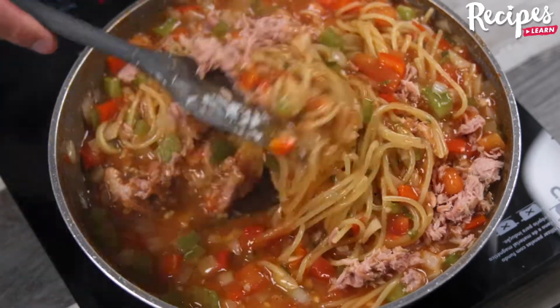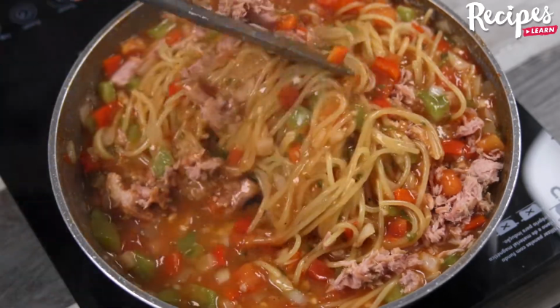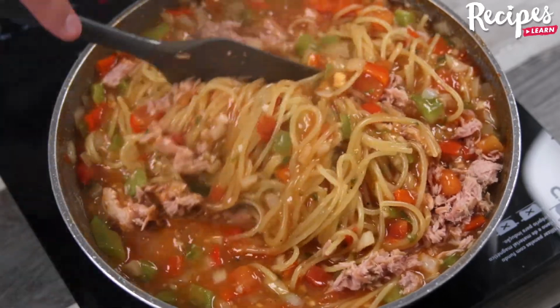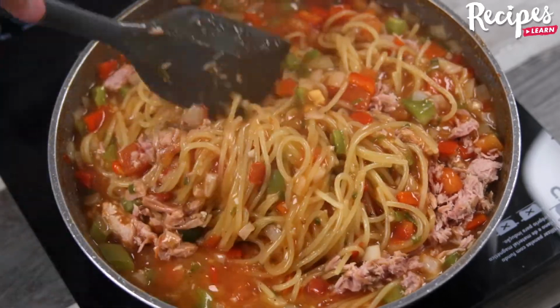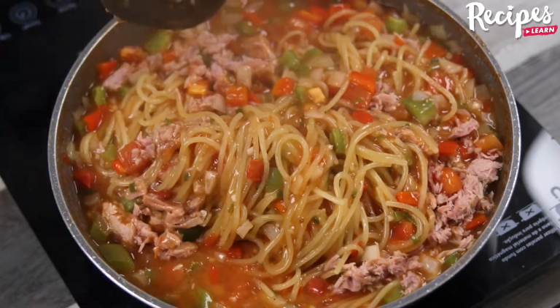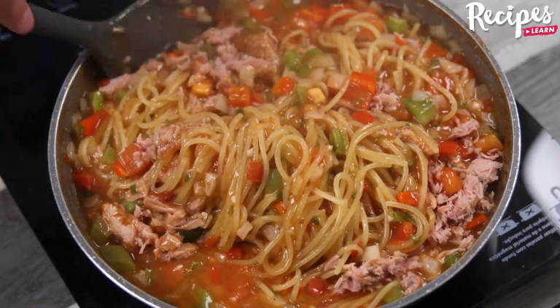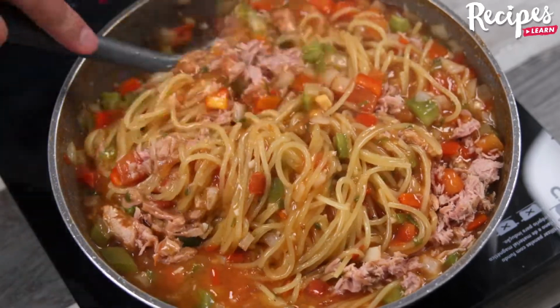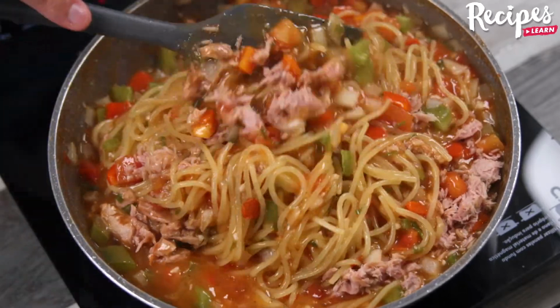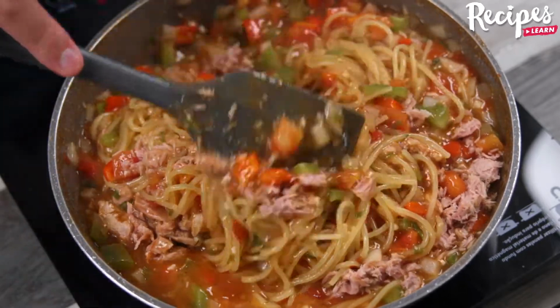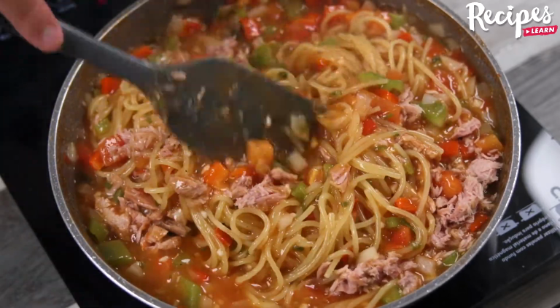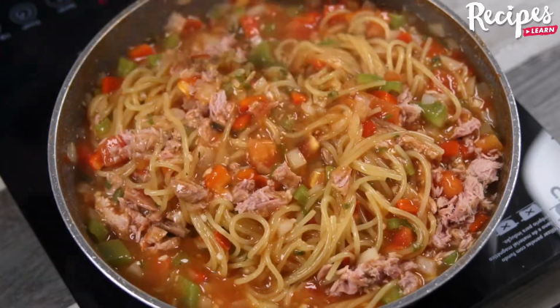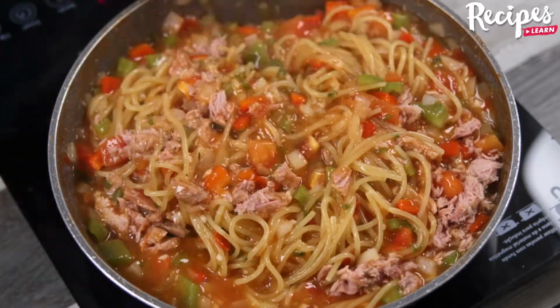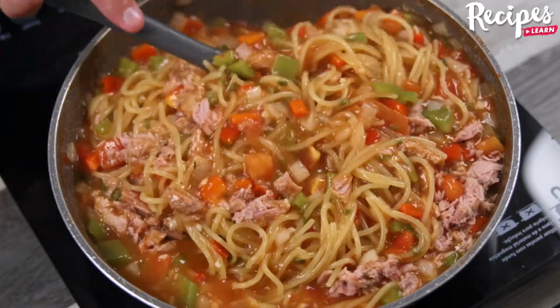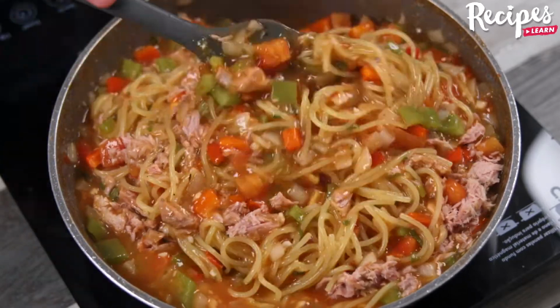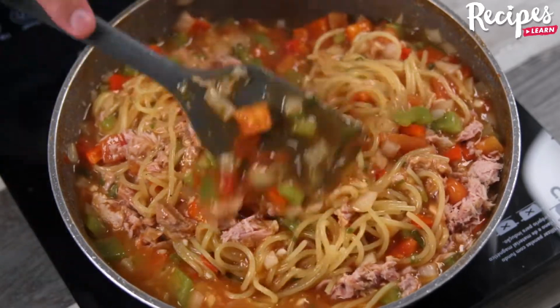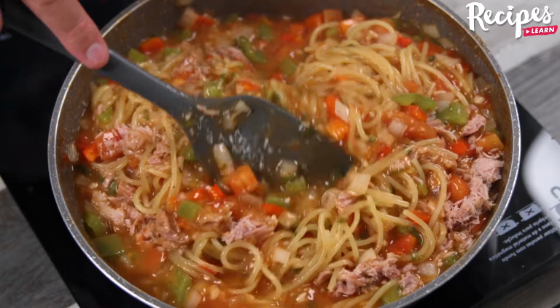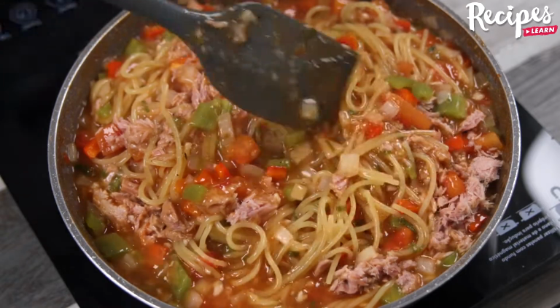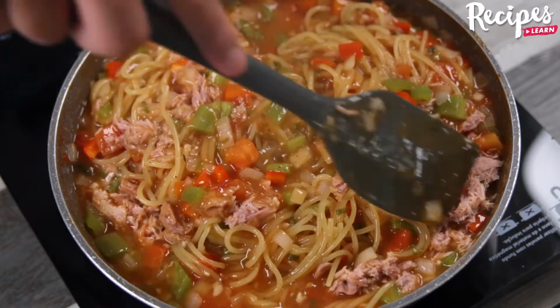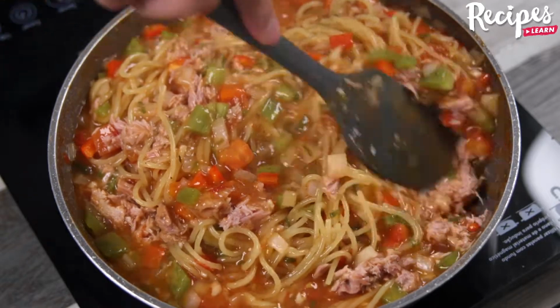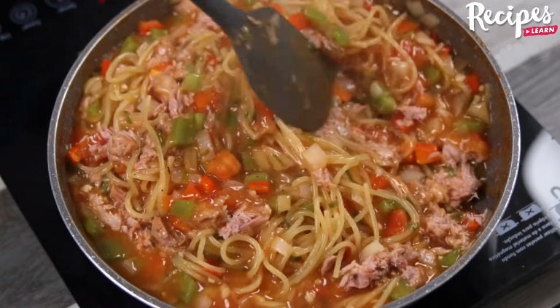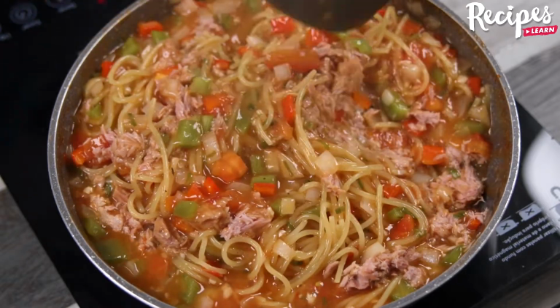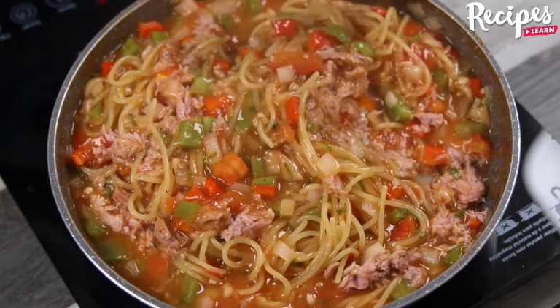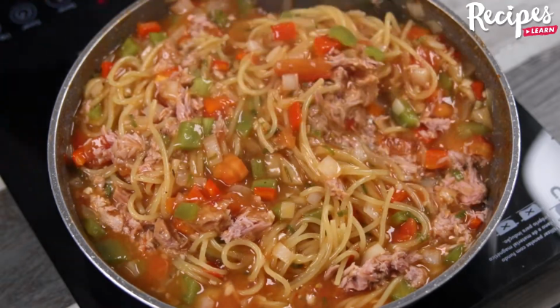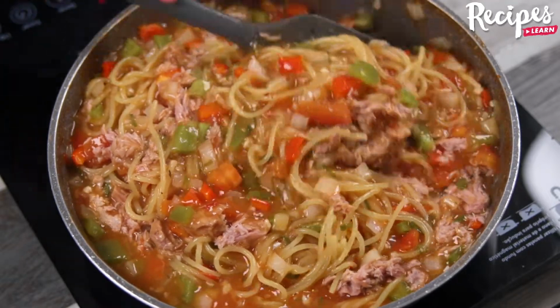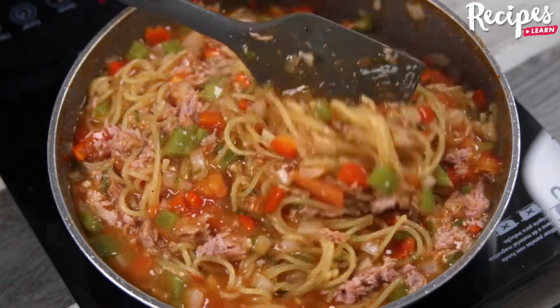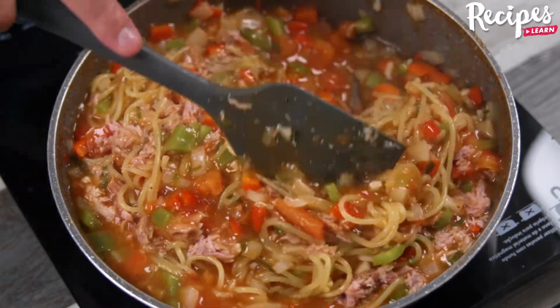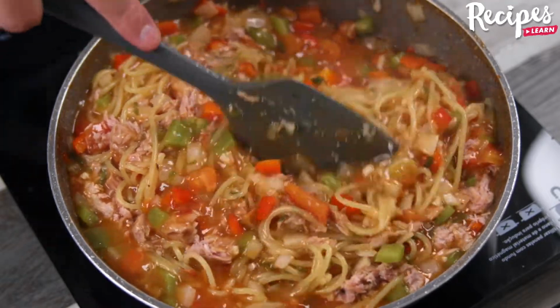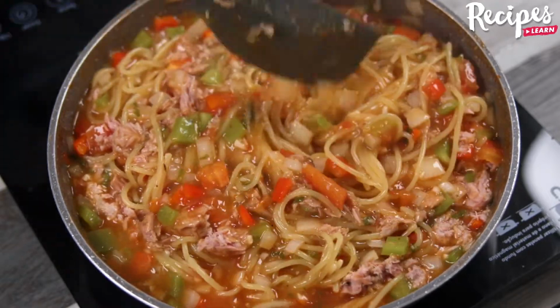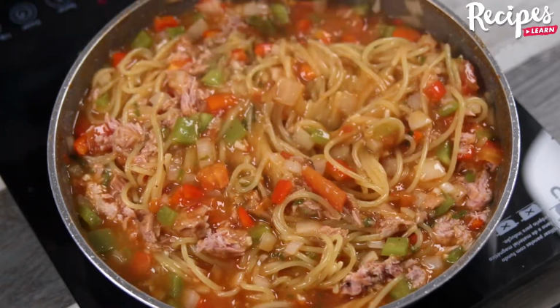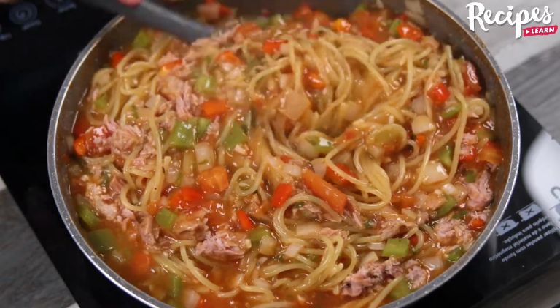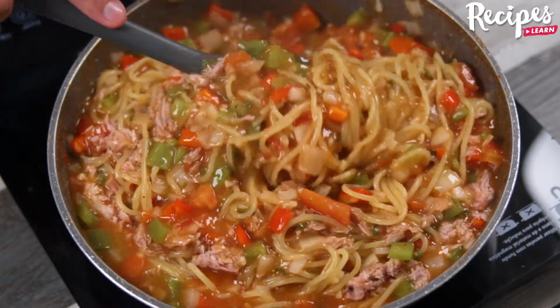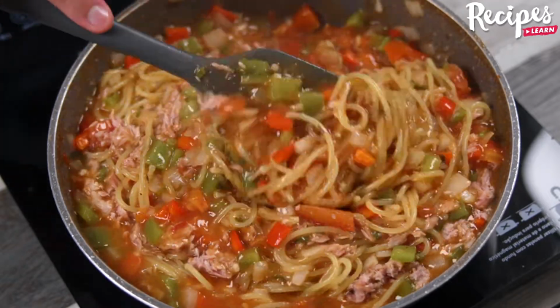Besides pasta, do you like to make other kinds of first course? Share it with us — I'd love to know.